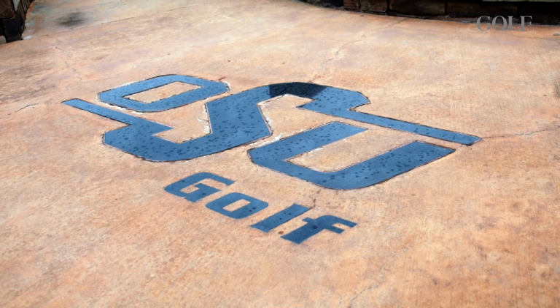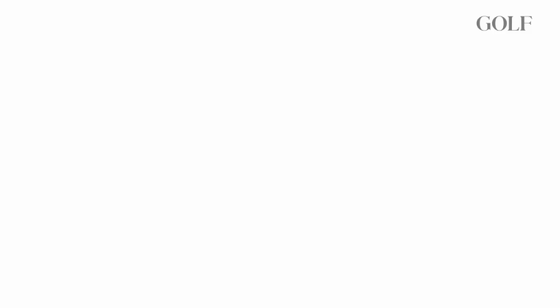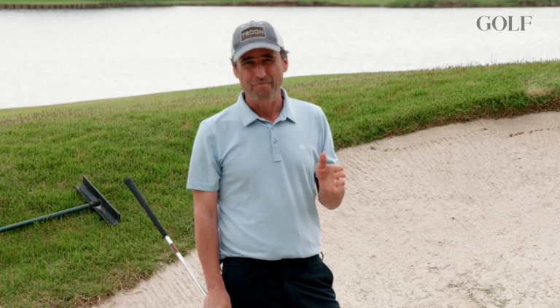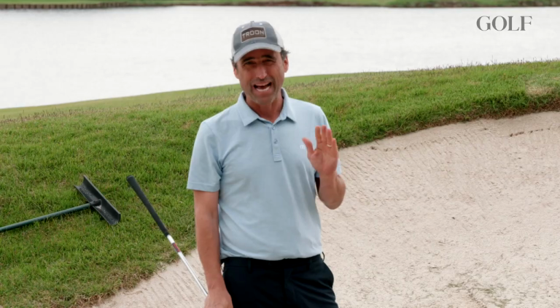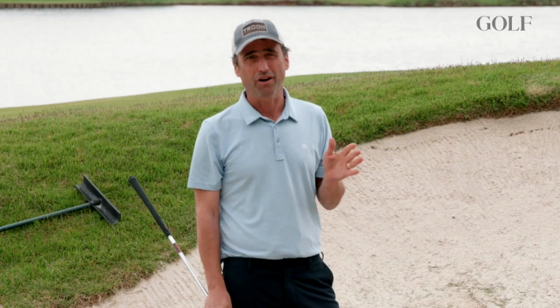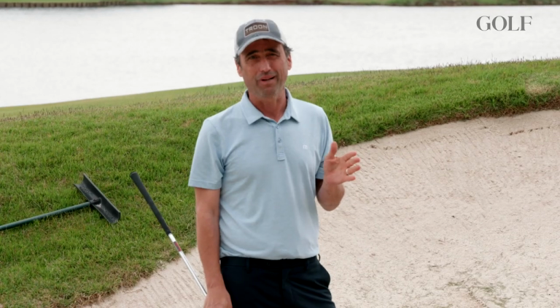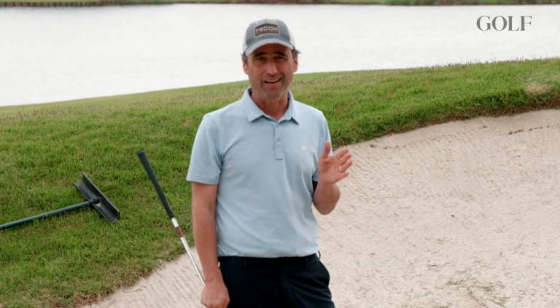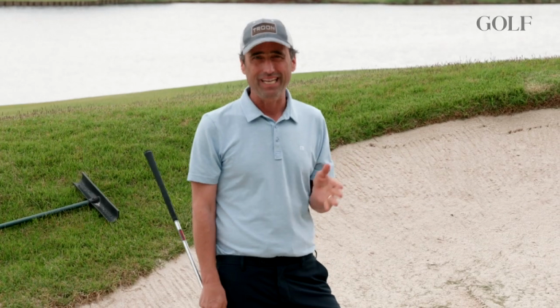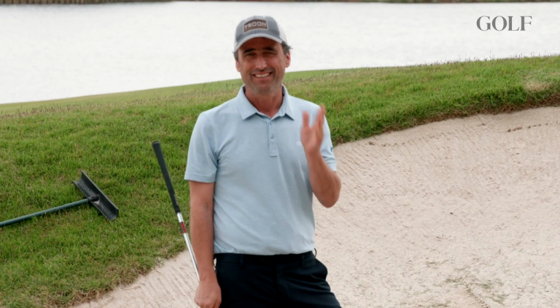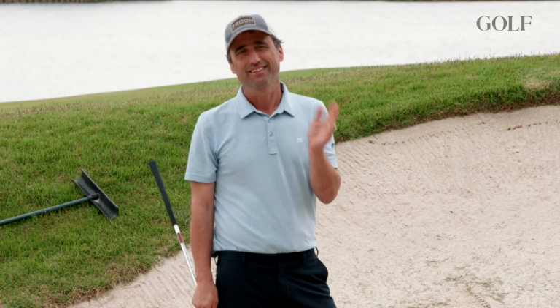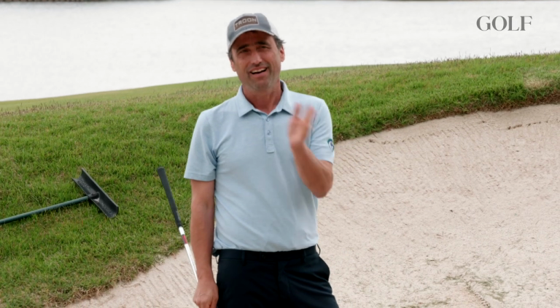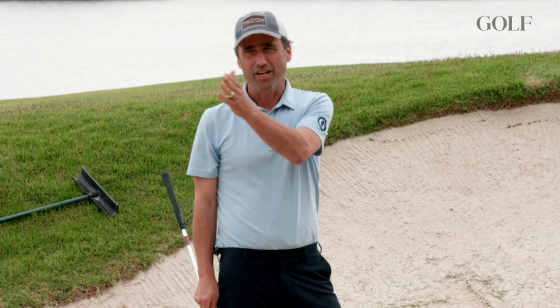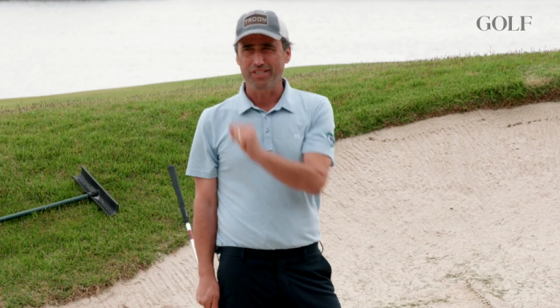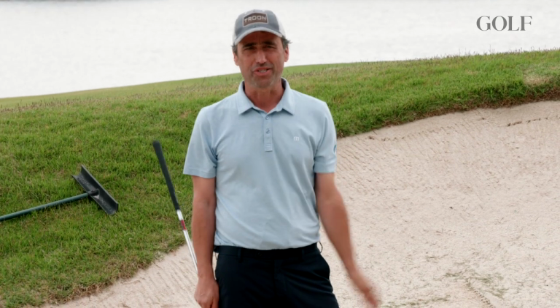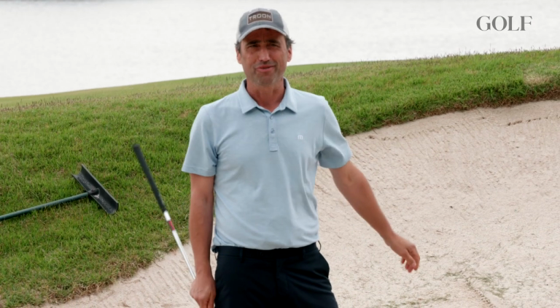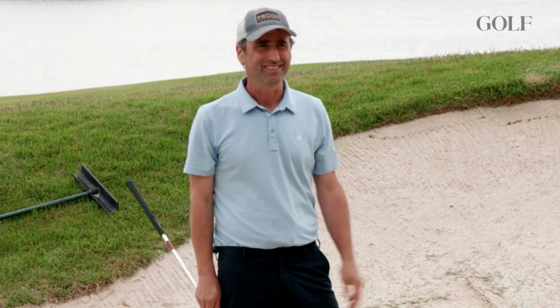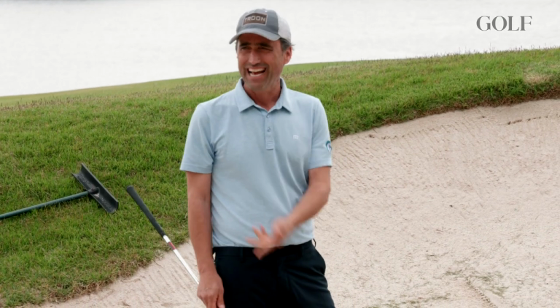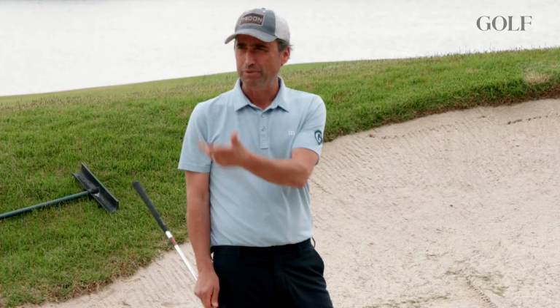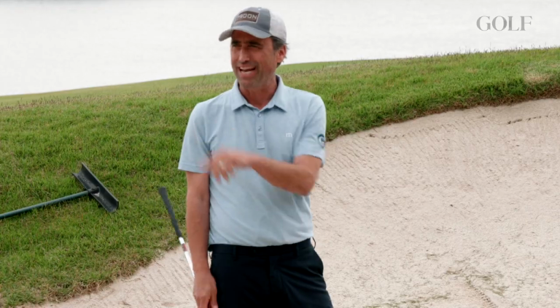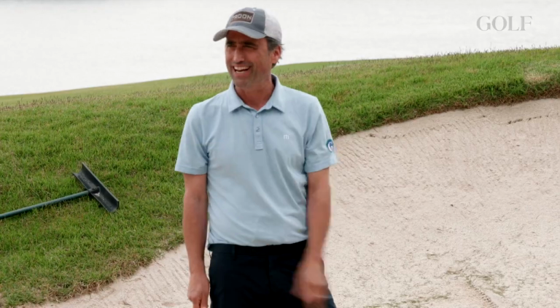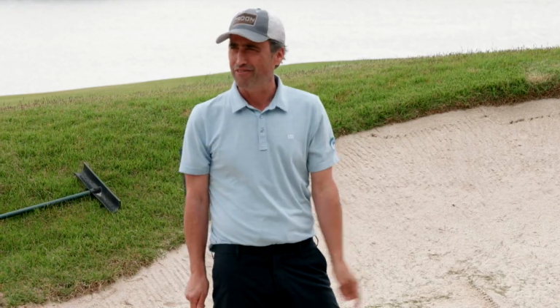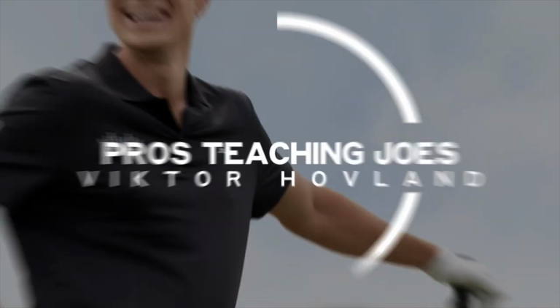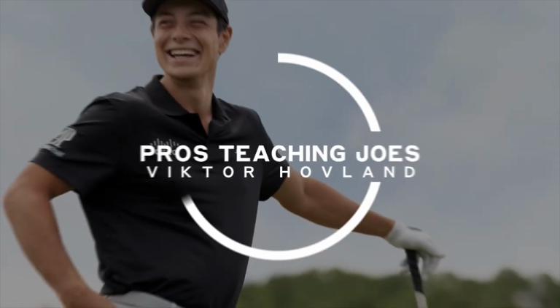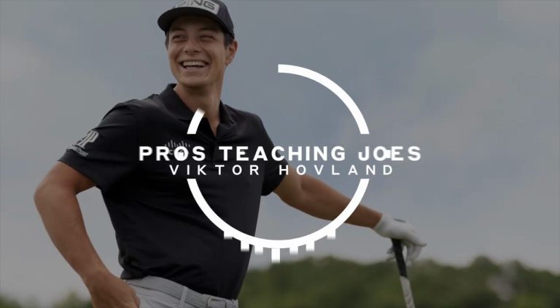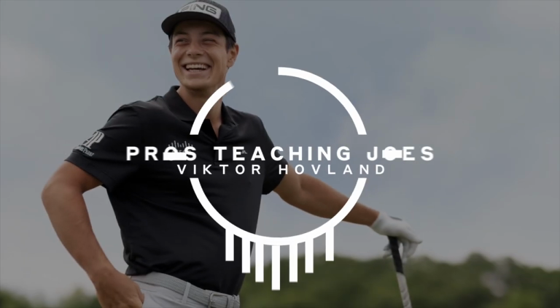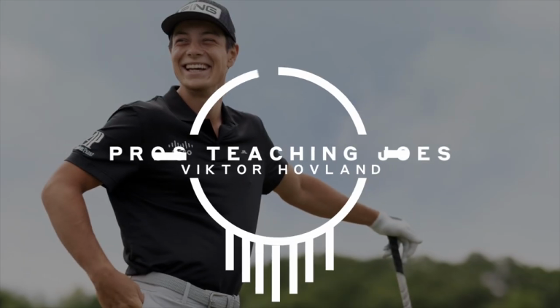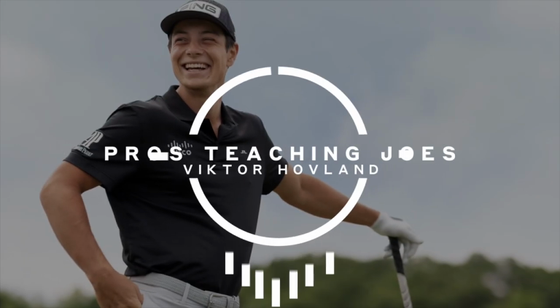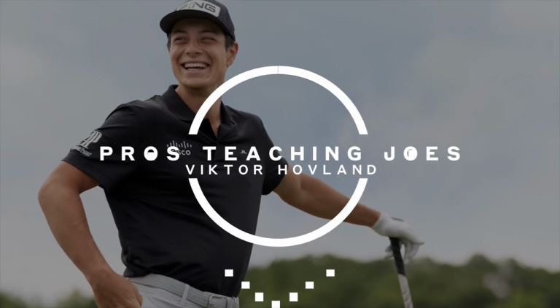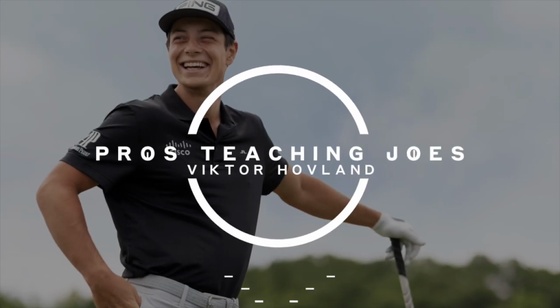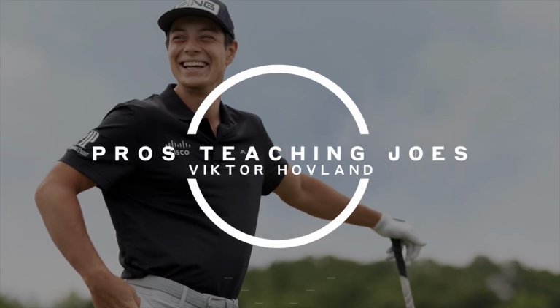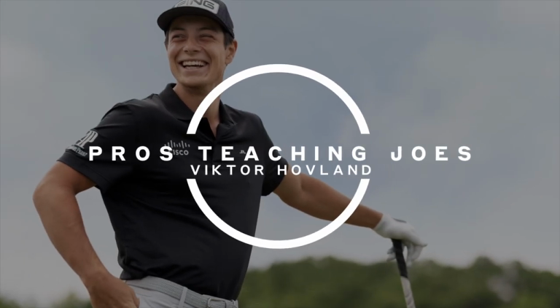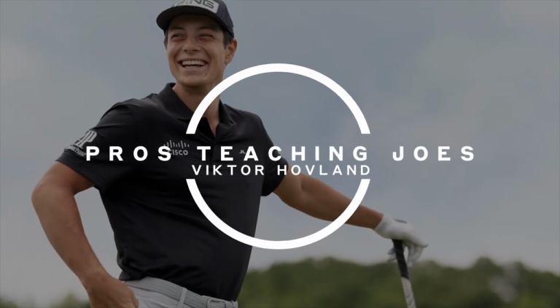Luckily, bad bunker player like me, I've got a good teacher. Happens to be hanging out here — Victor Hovland, a graduate of the school and a decent player himself.